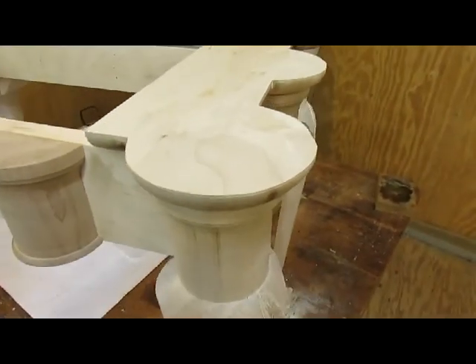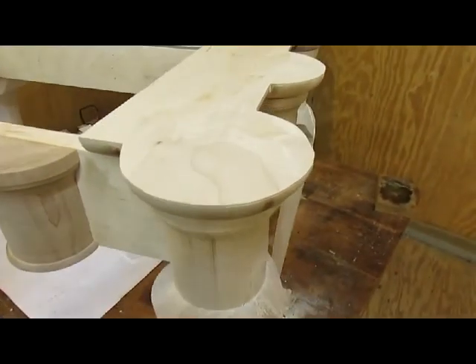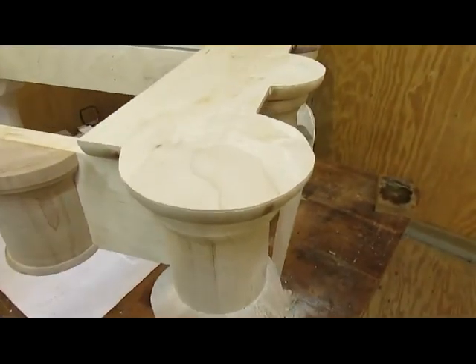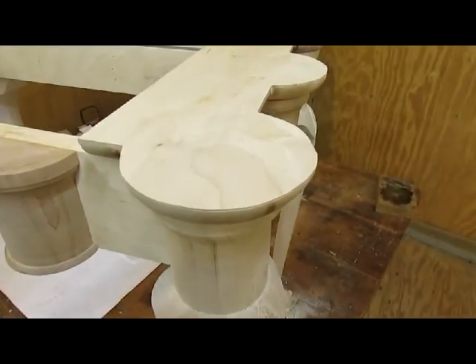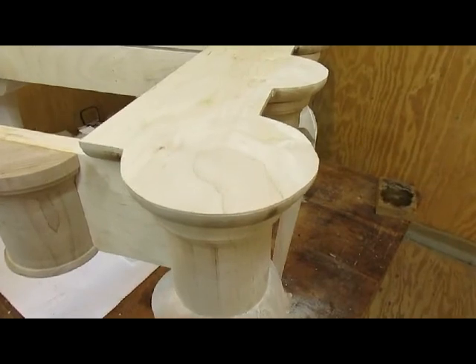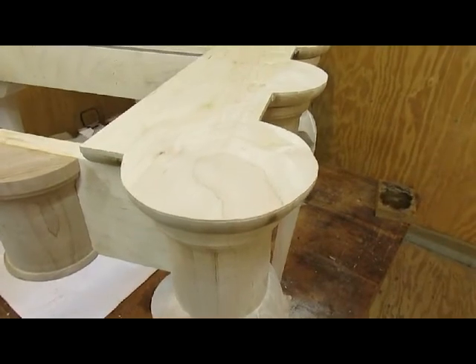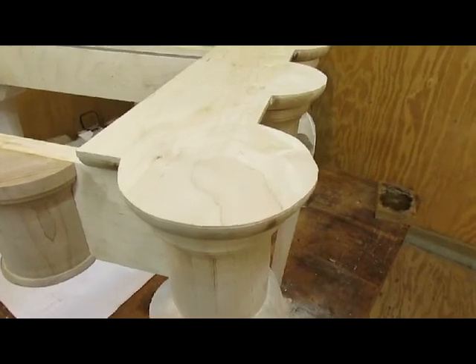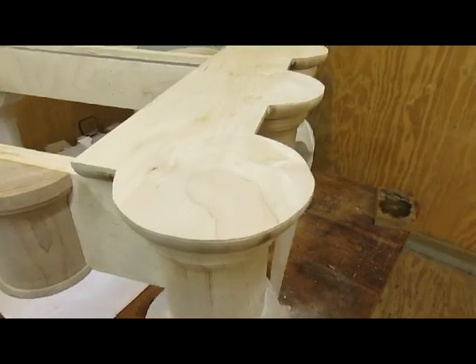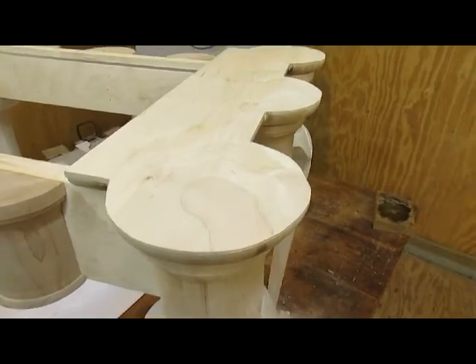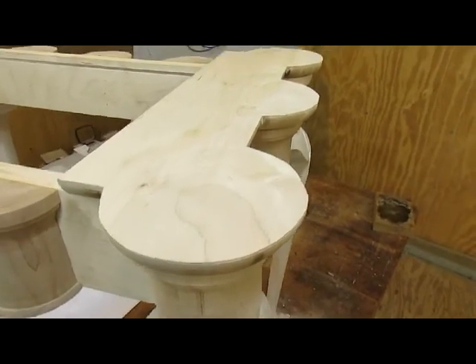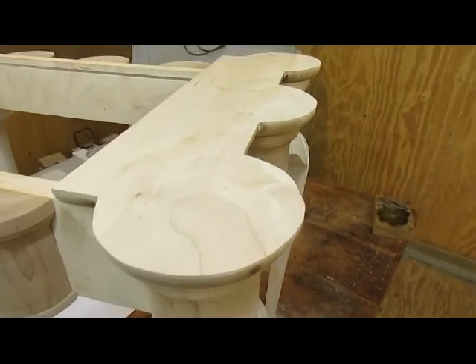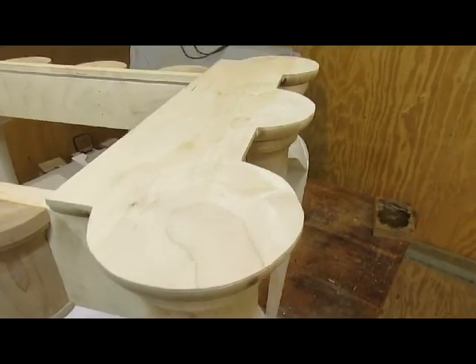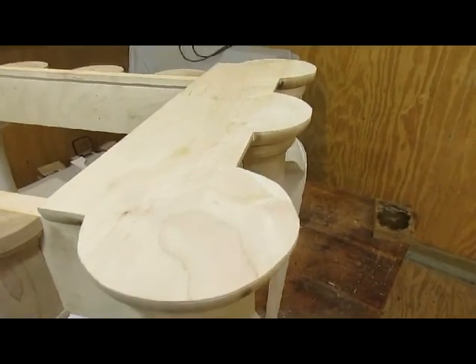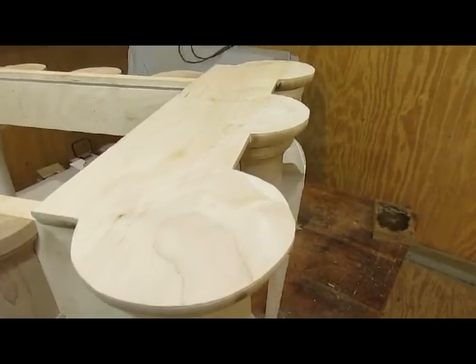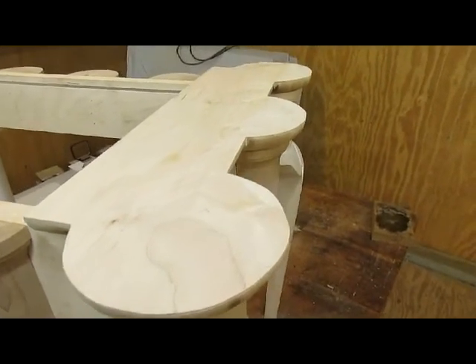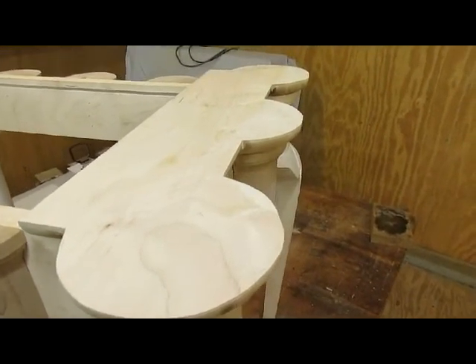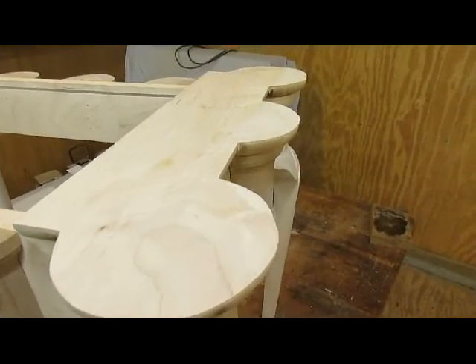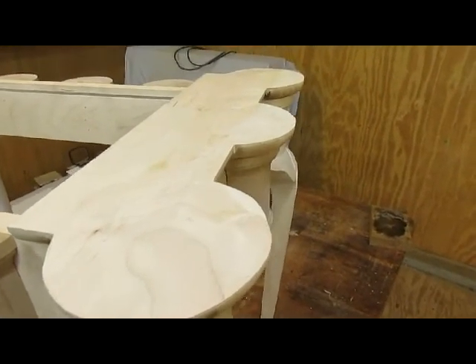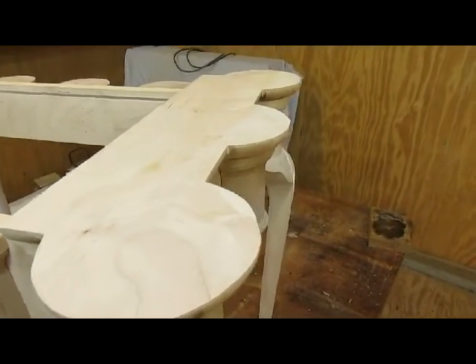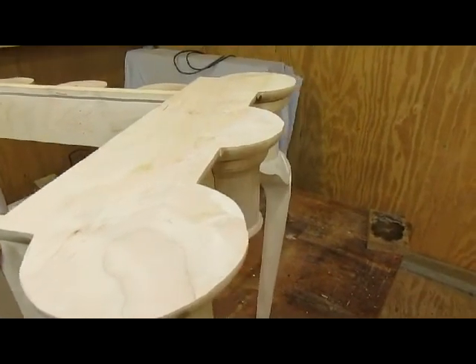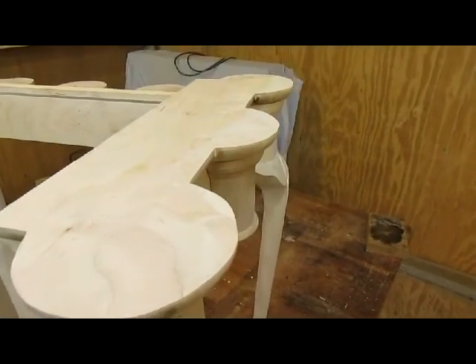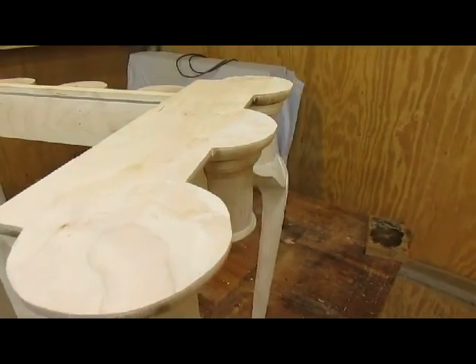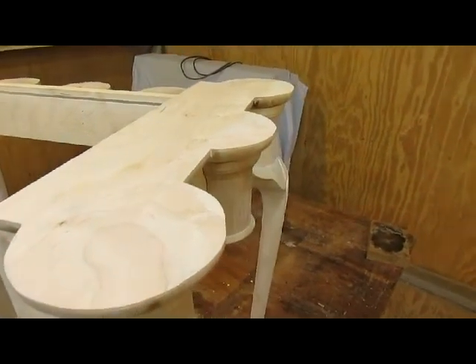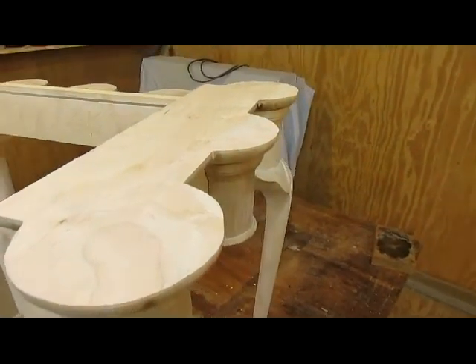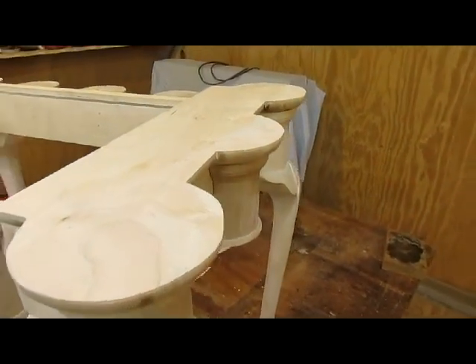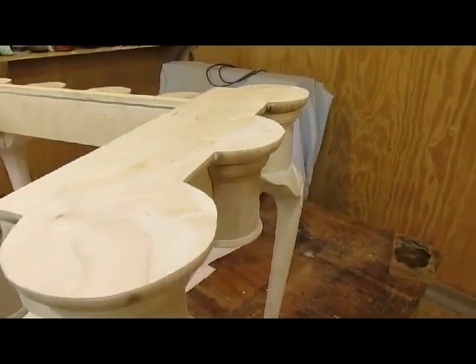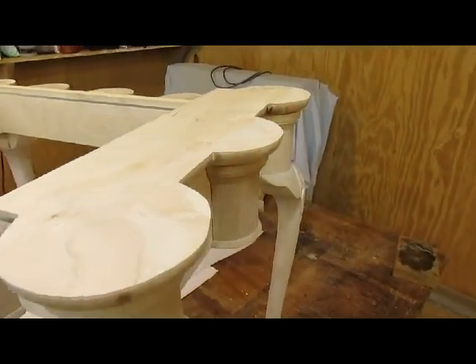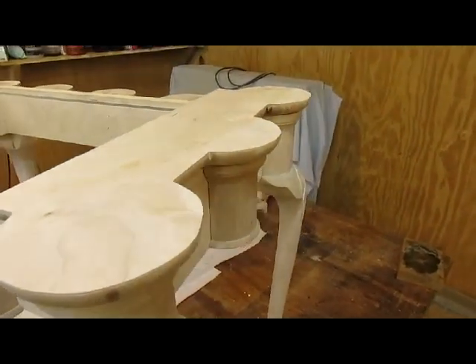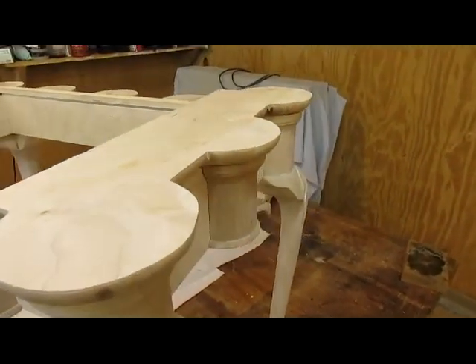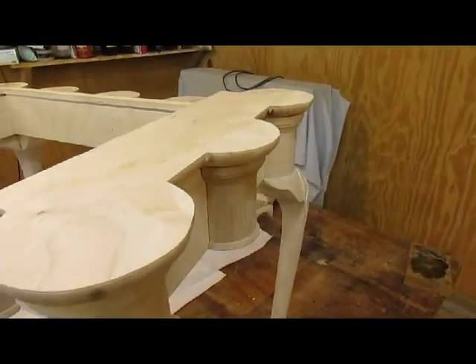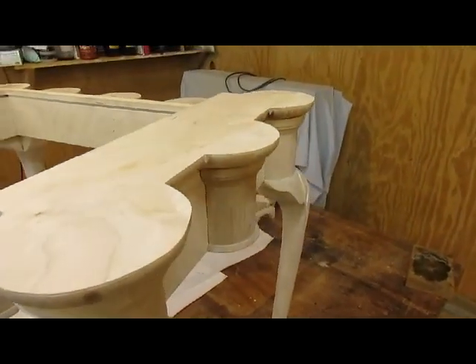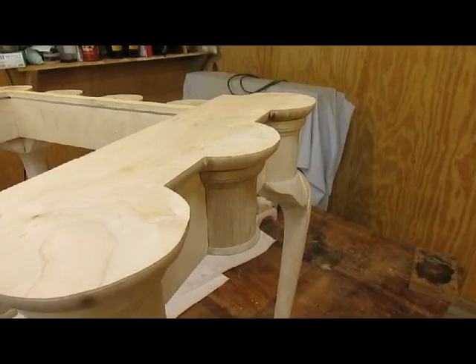And now for the inner profile — that ought to be interesting.